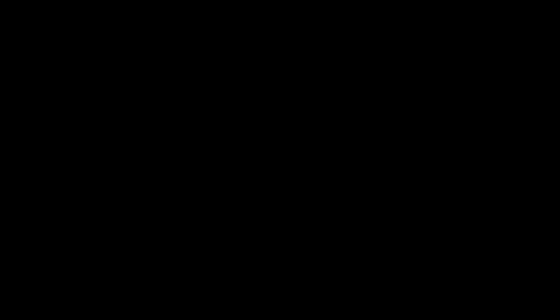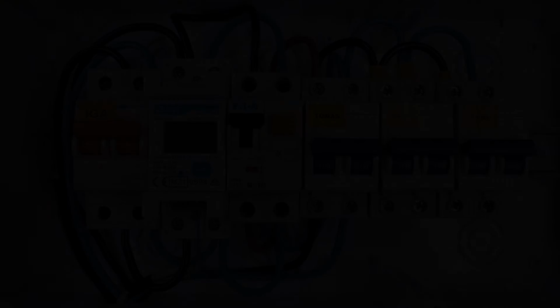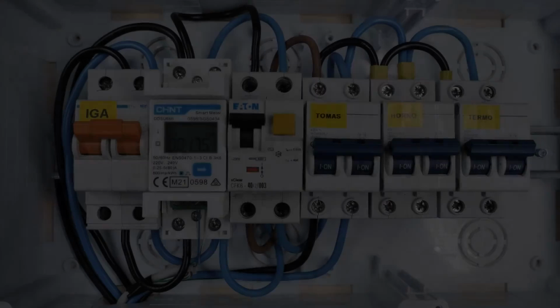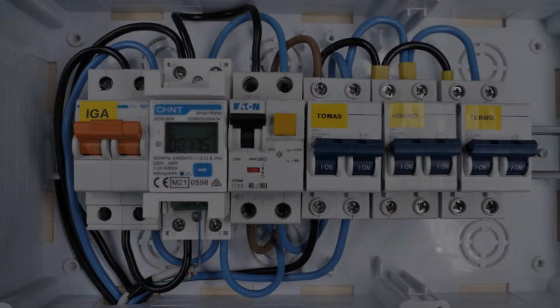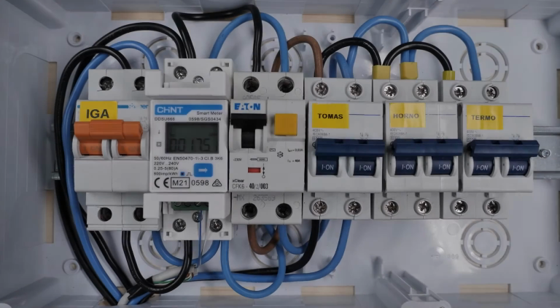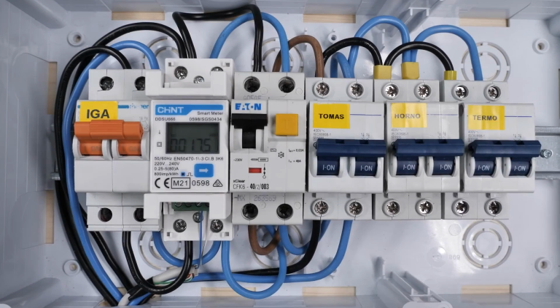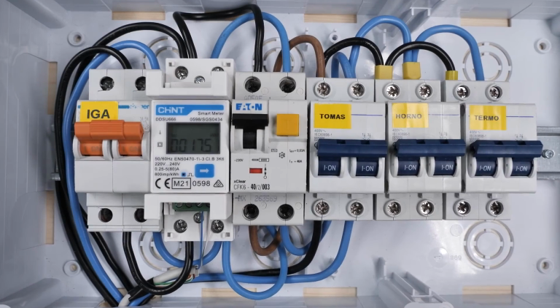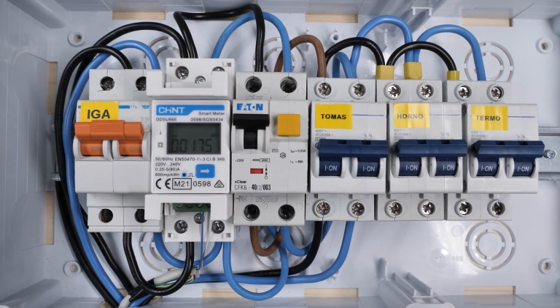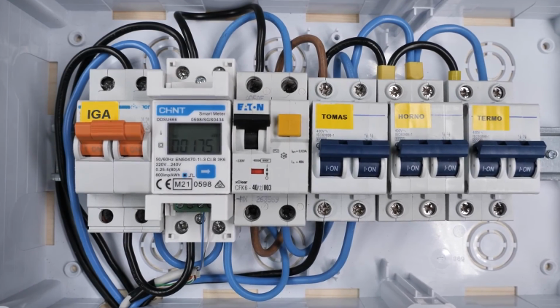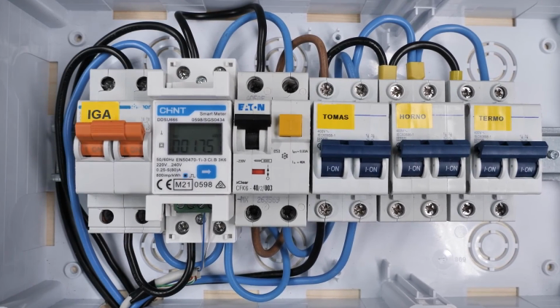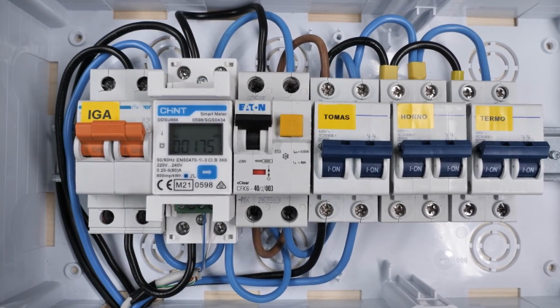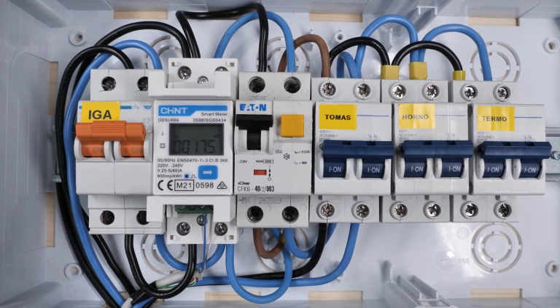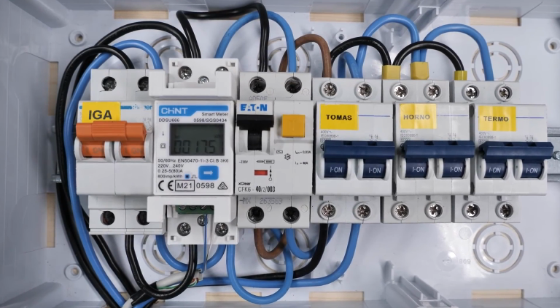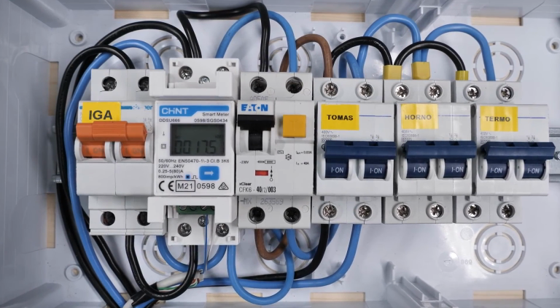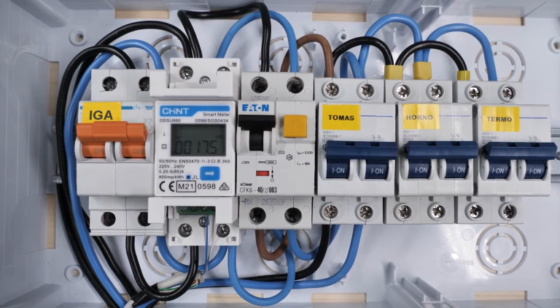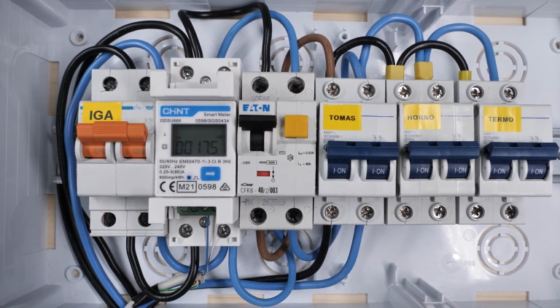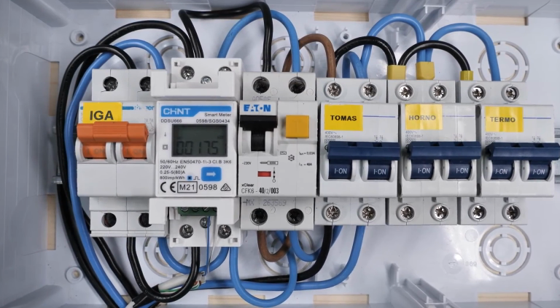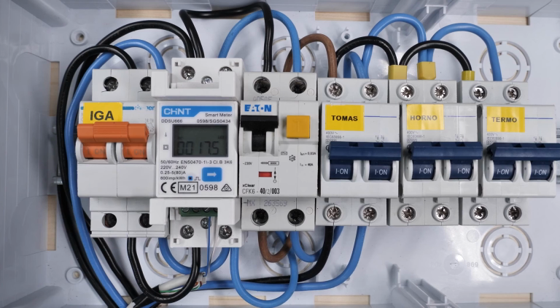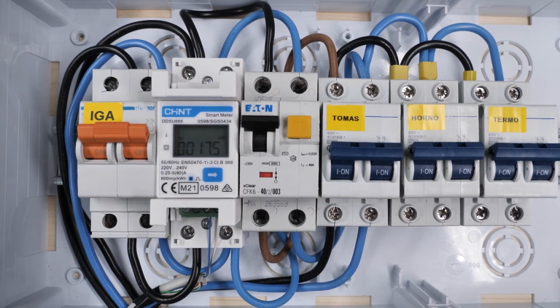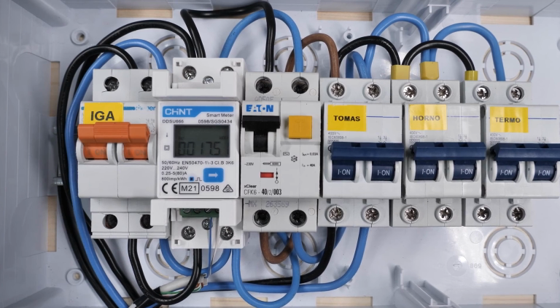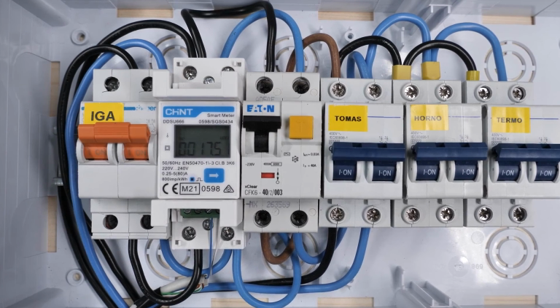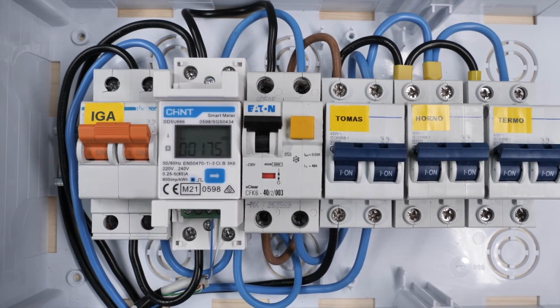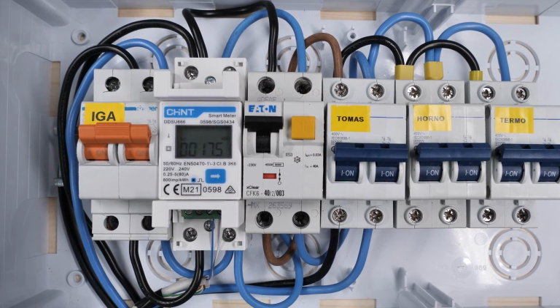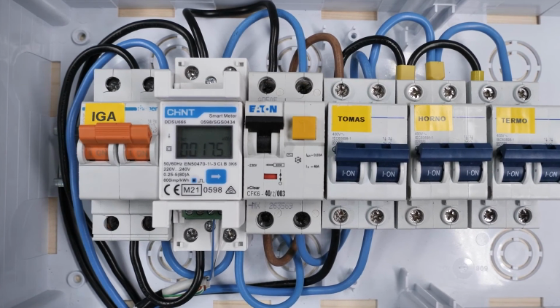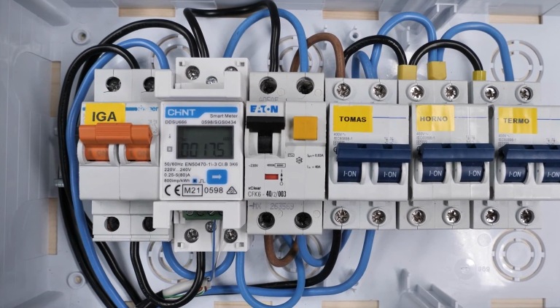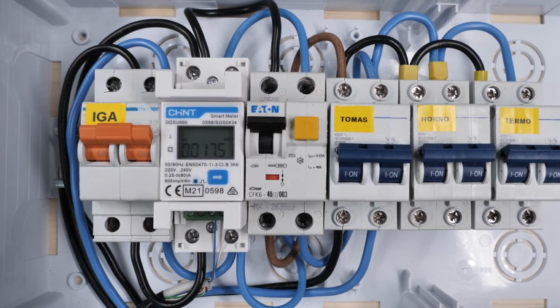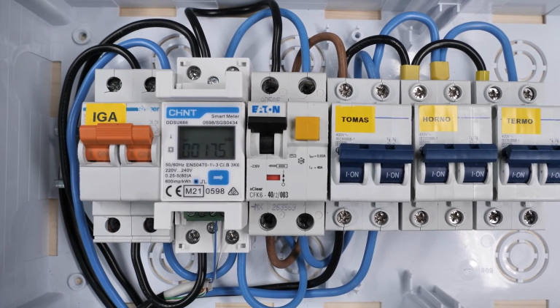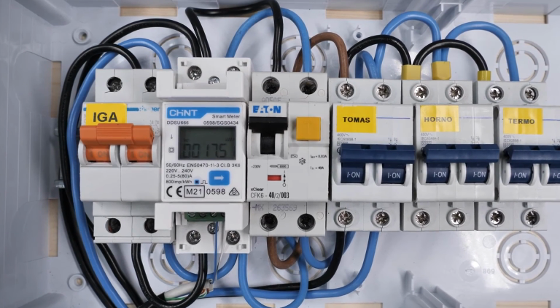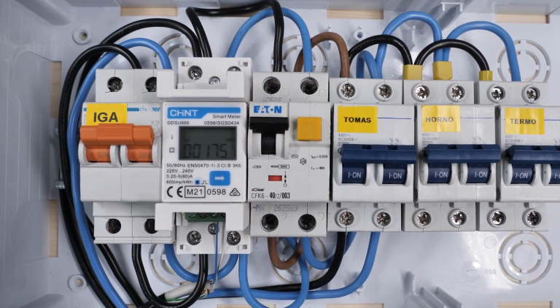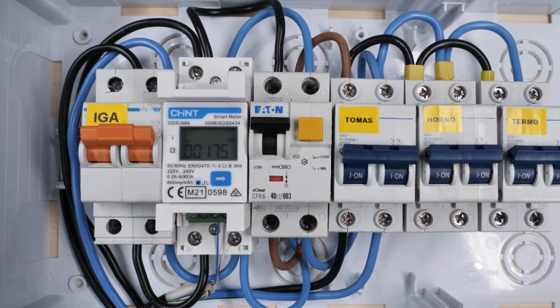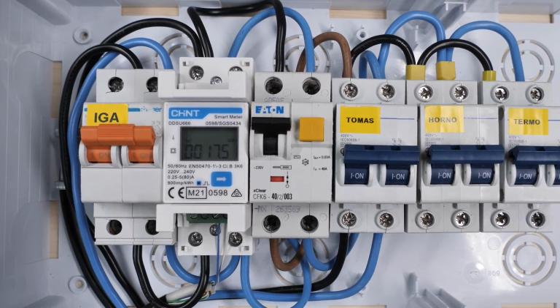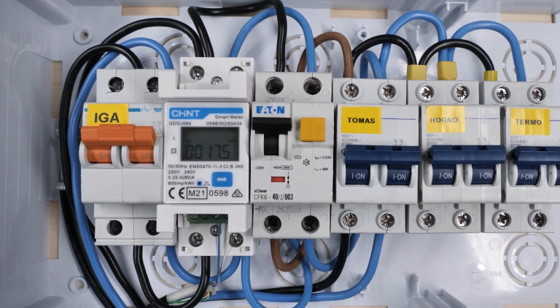In this video we will see how to connect the energy meter DDSU 666 to a photovoltaic inverter Solax X1.